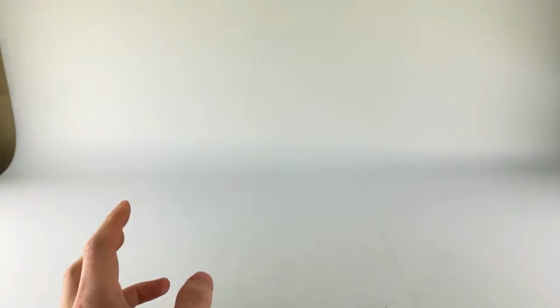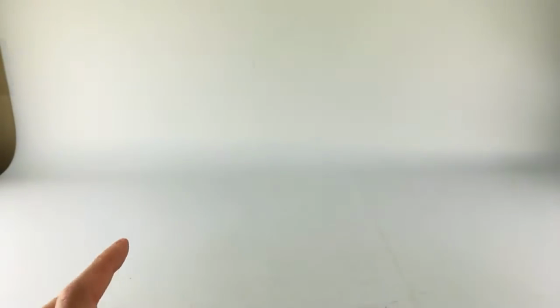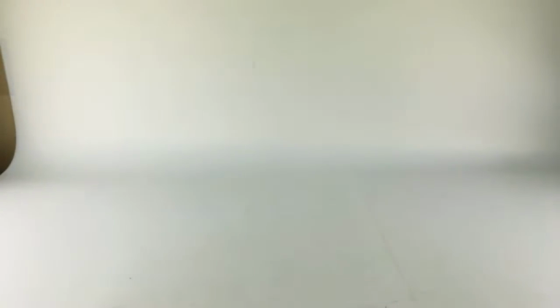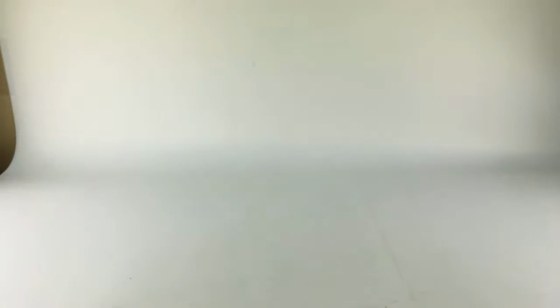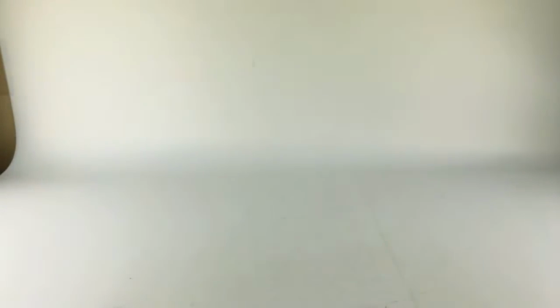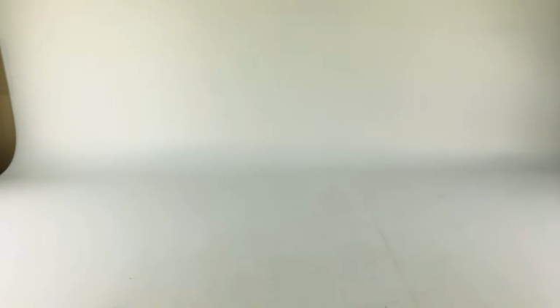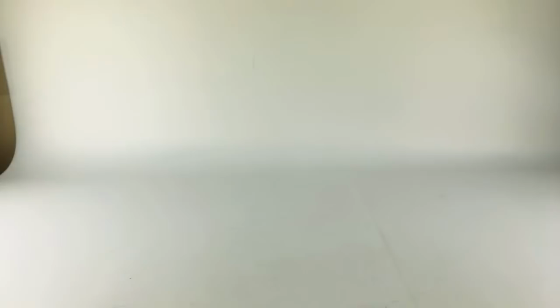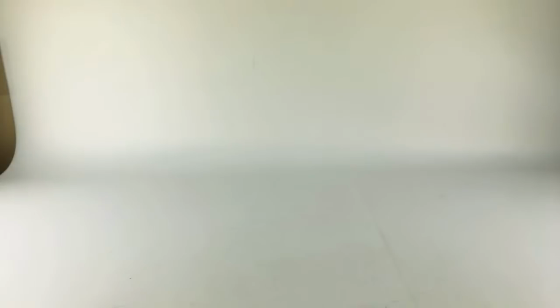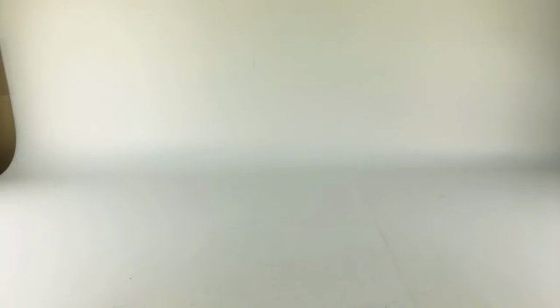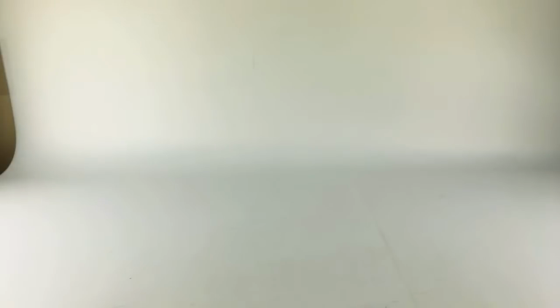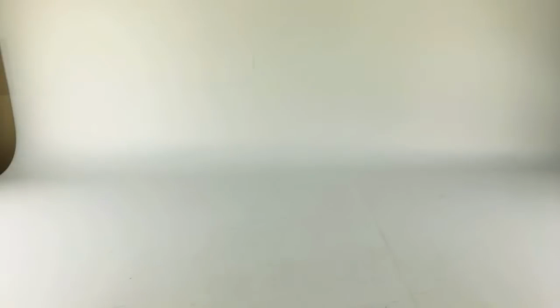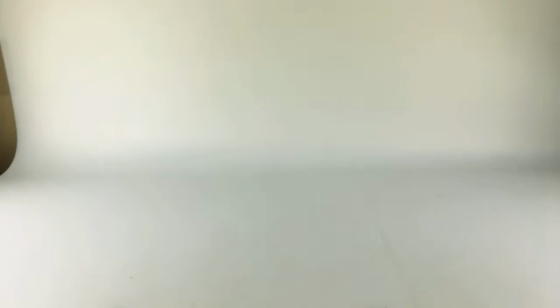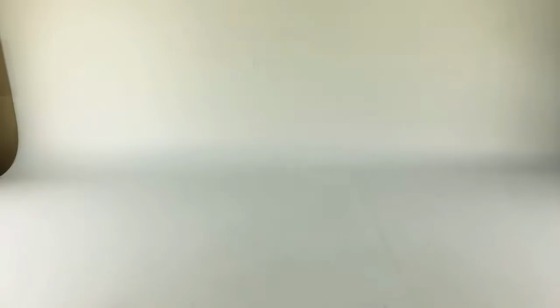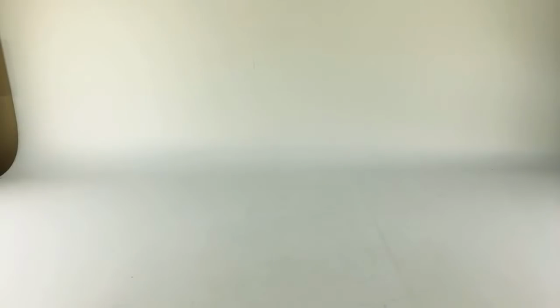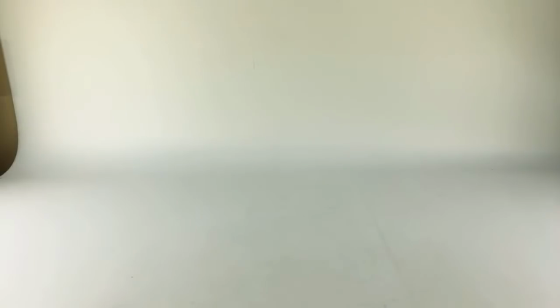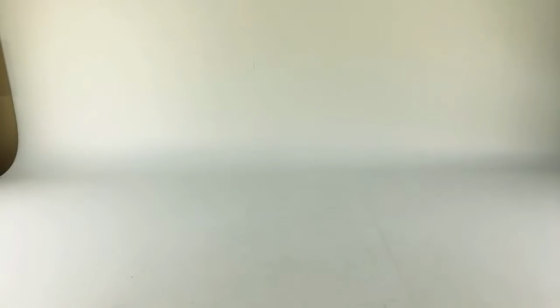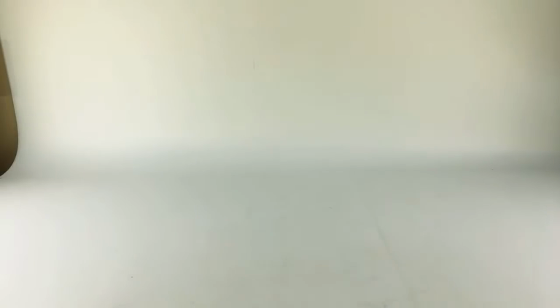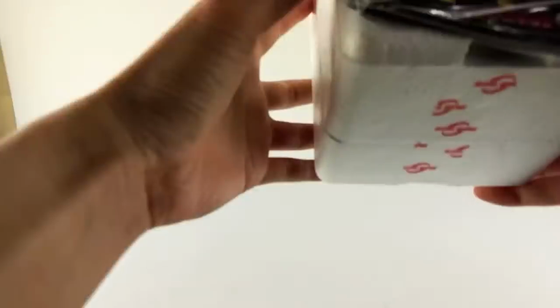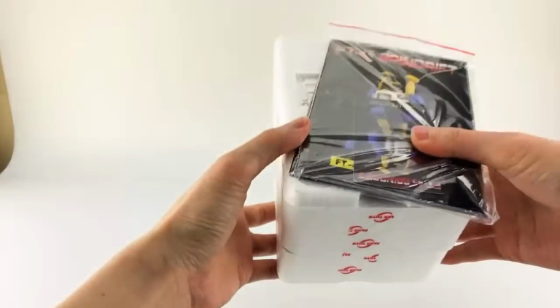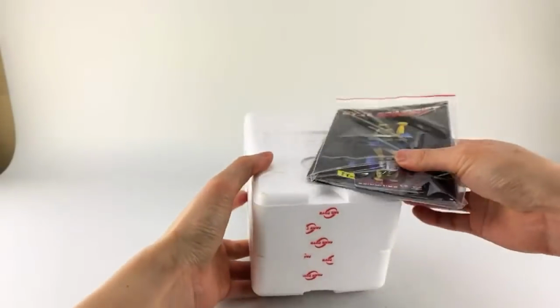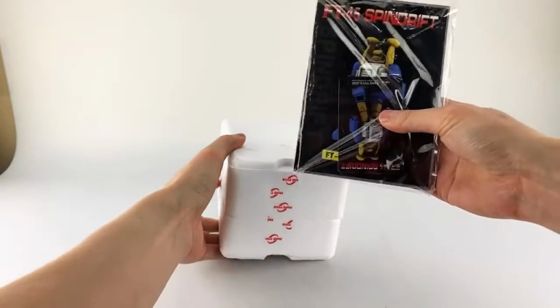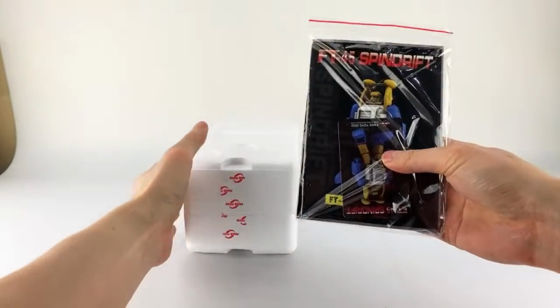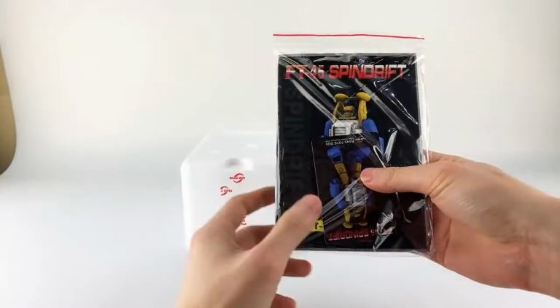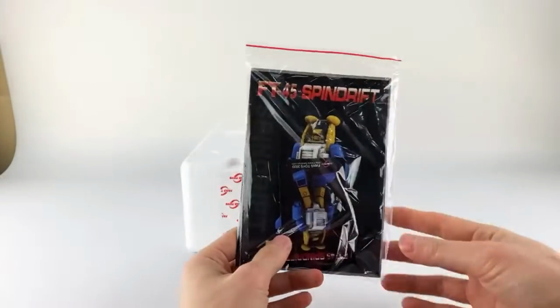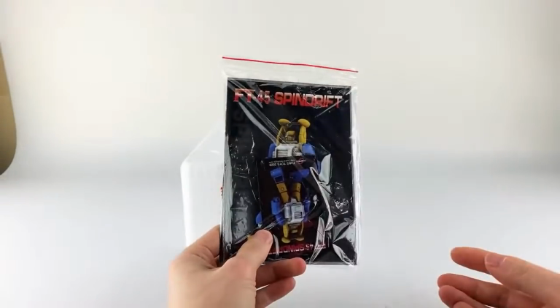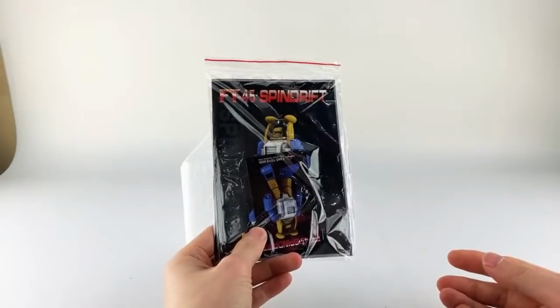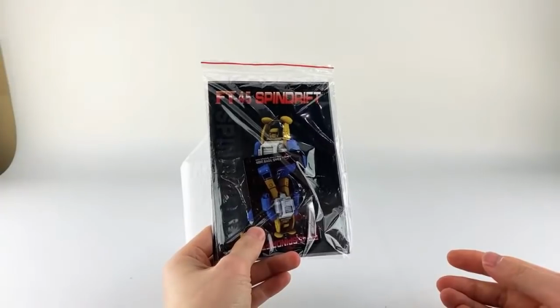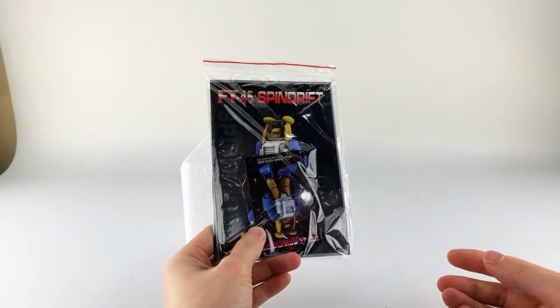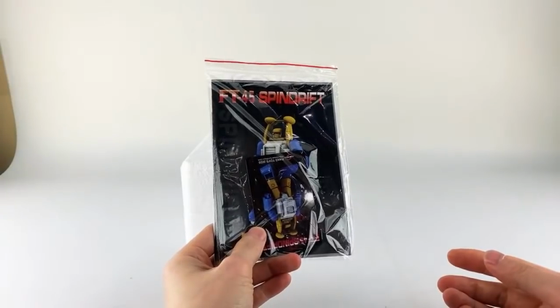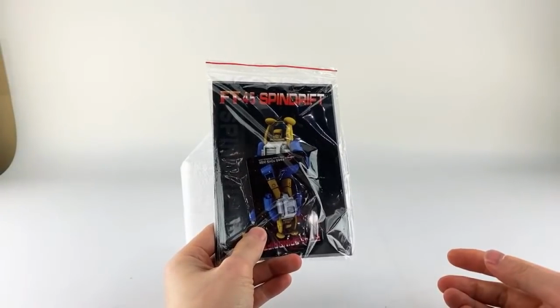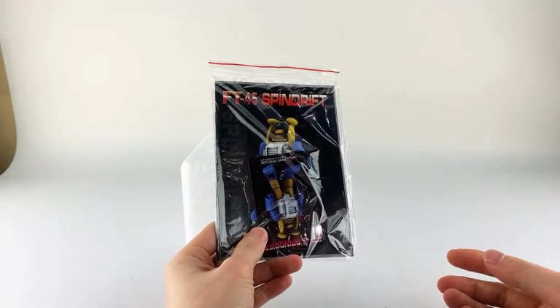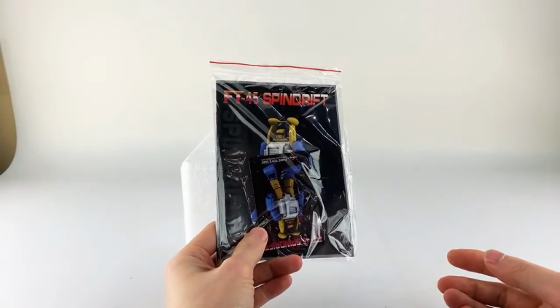Out of packaging, you get a couple of things — as usual, an instruction manual.